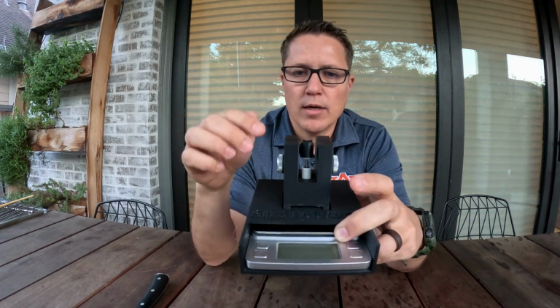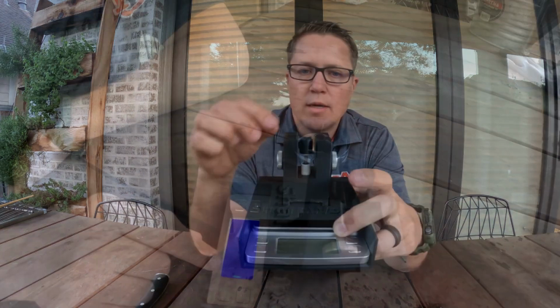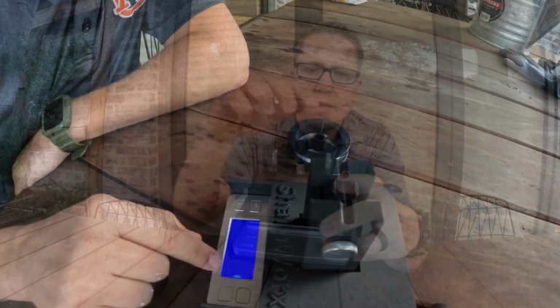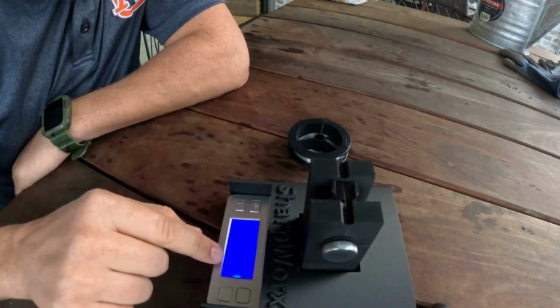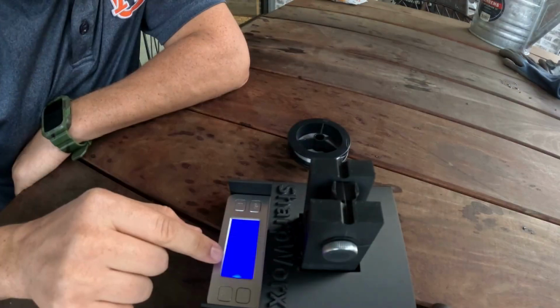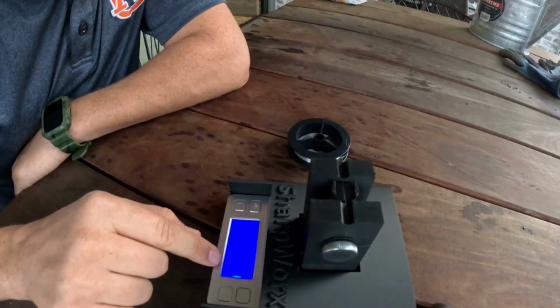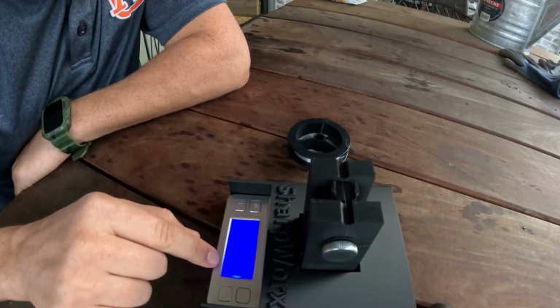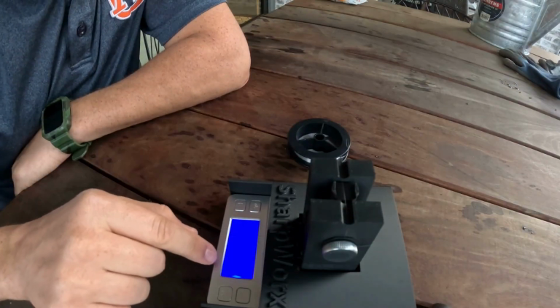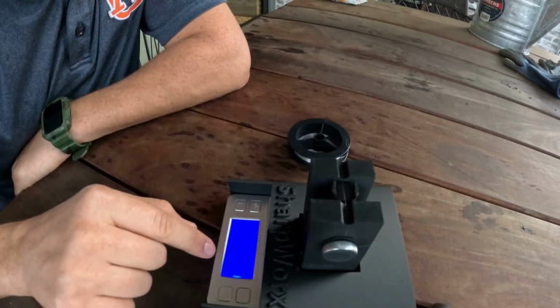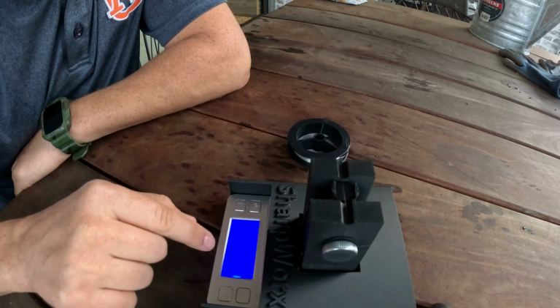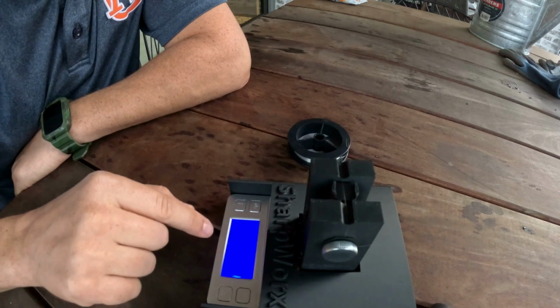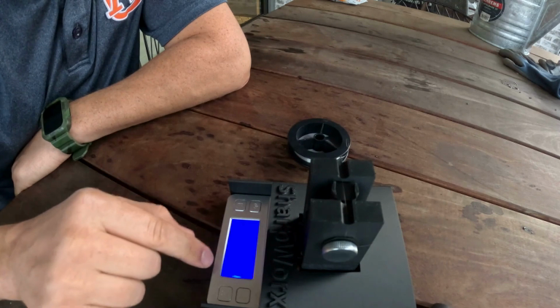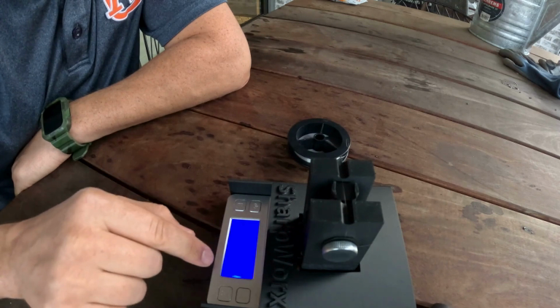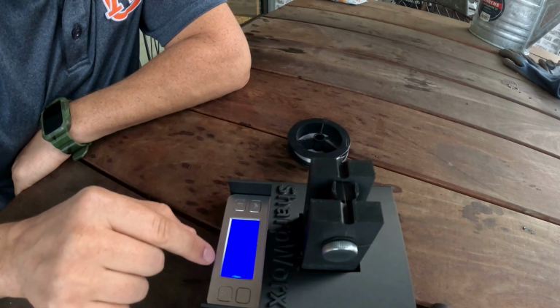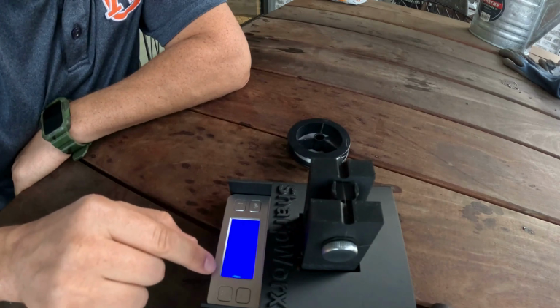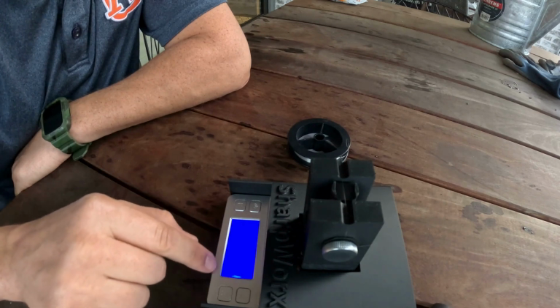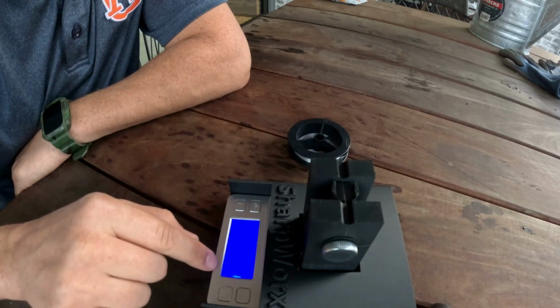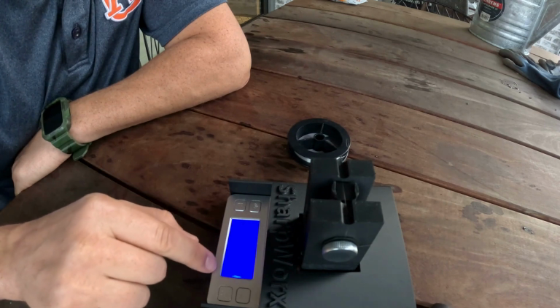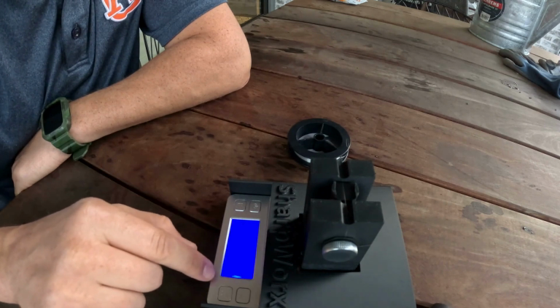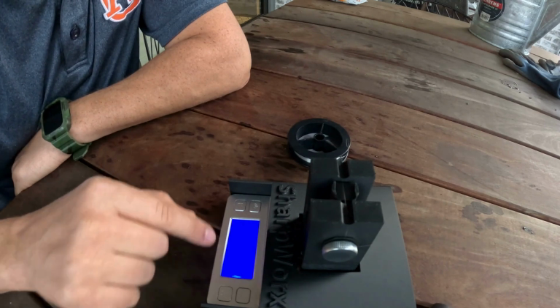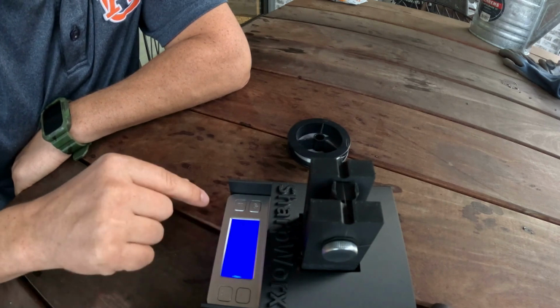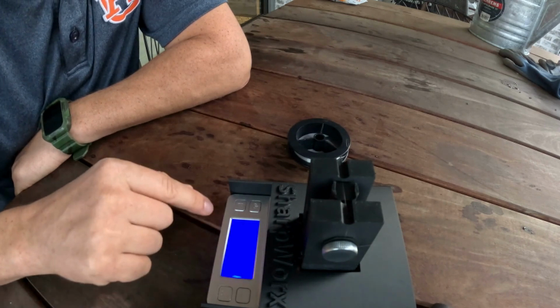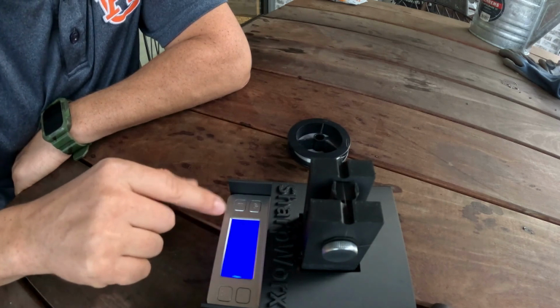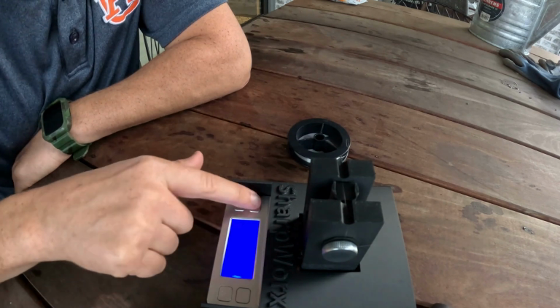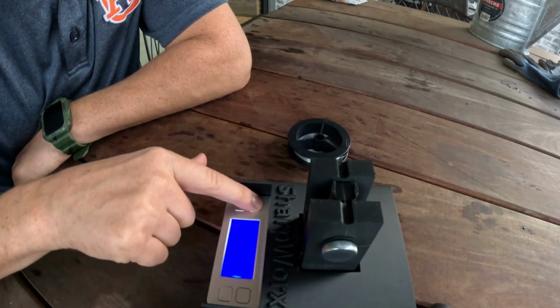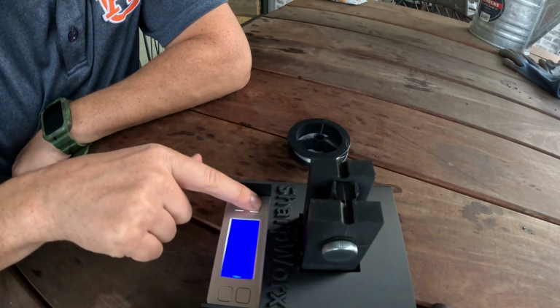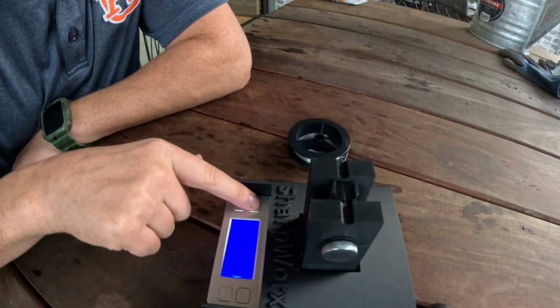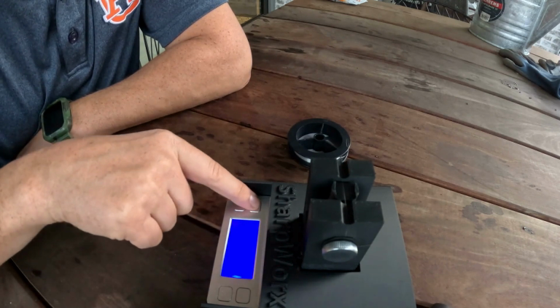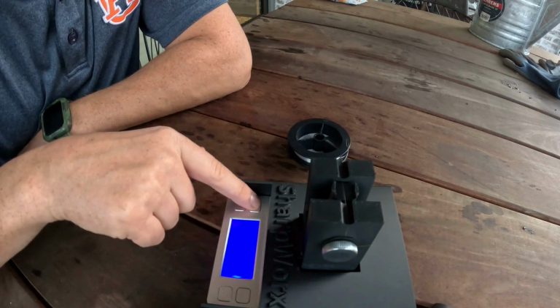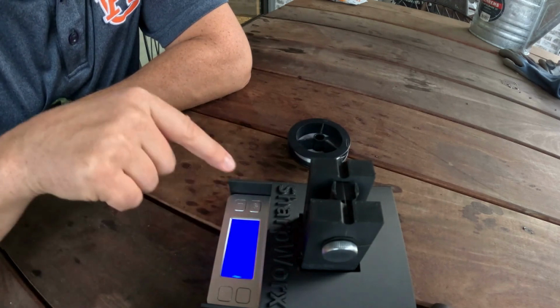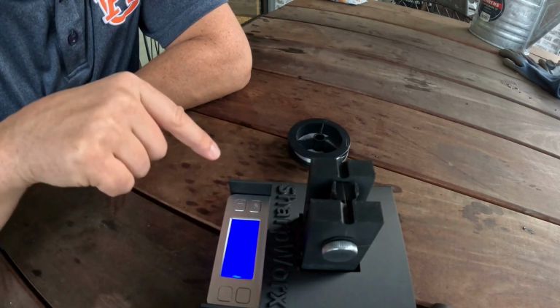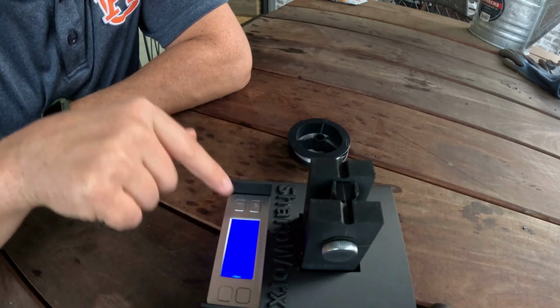I don't know if the camera captures it, but it says it's right around zero grams — right now it says one.